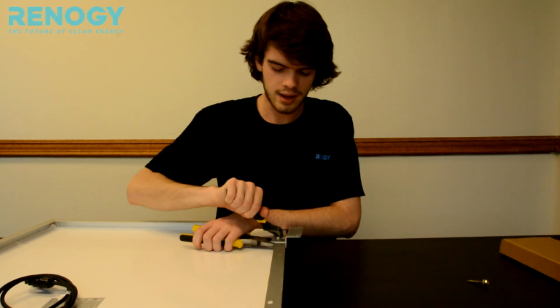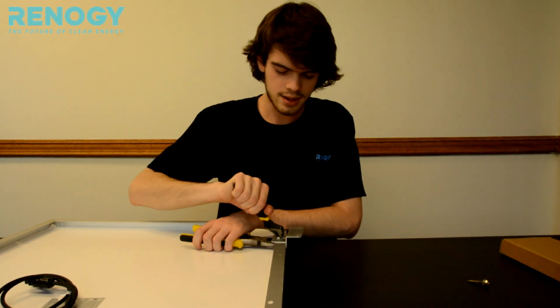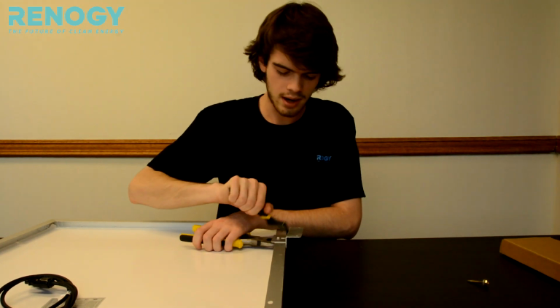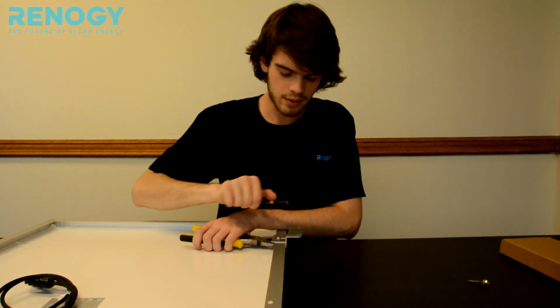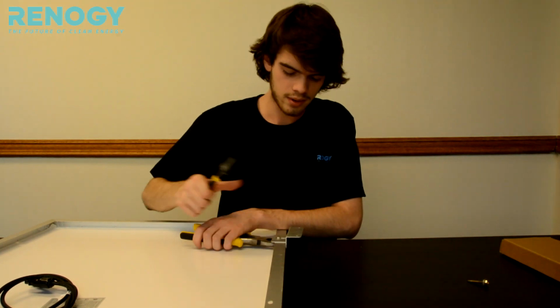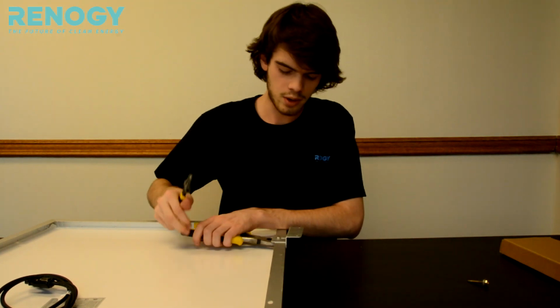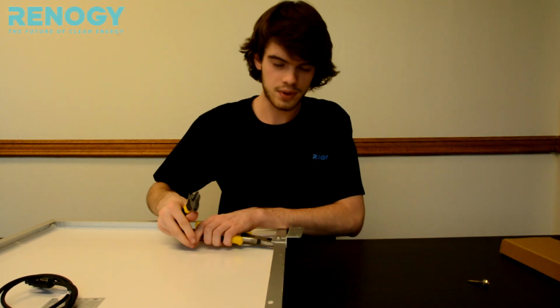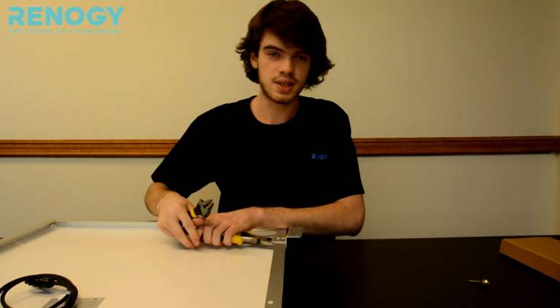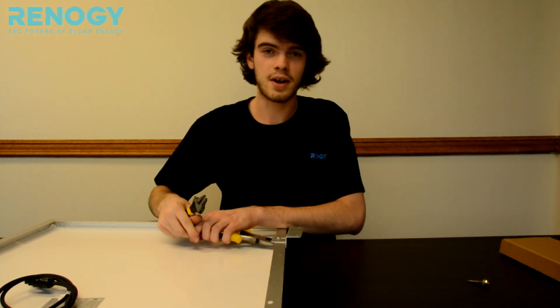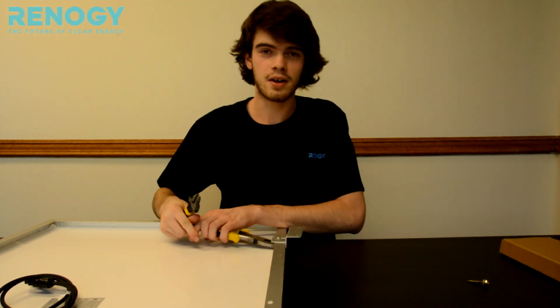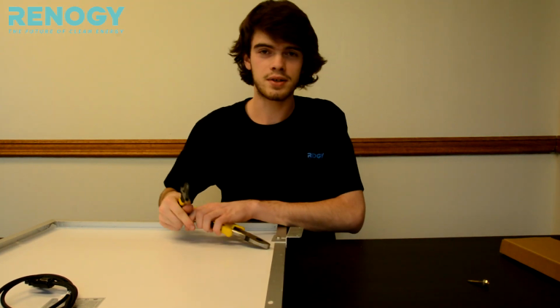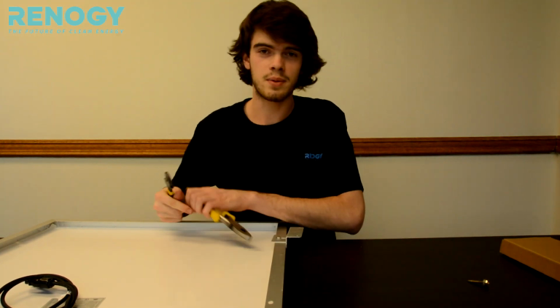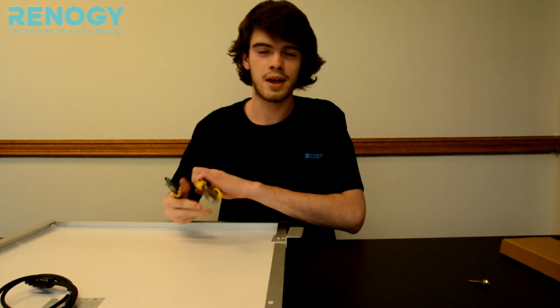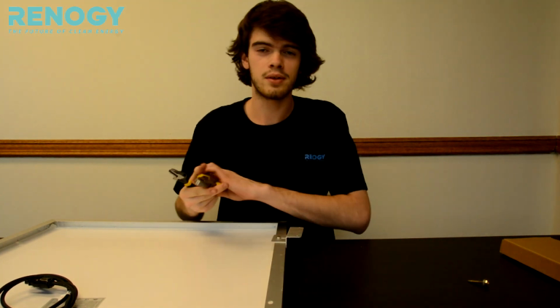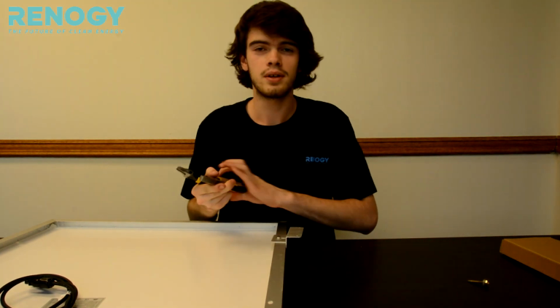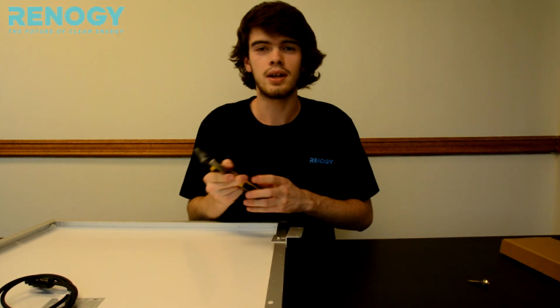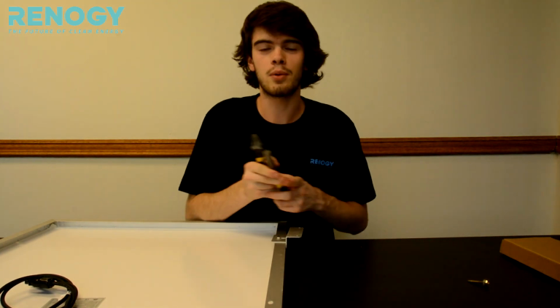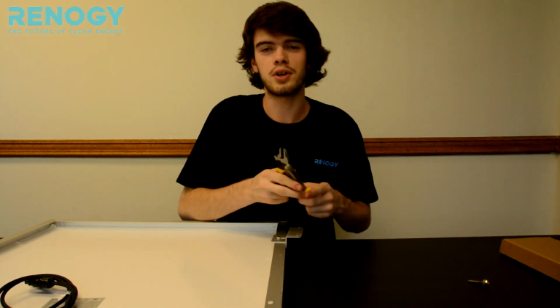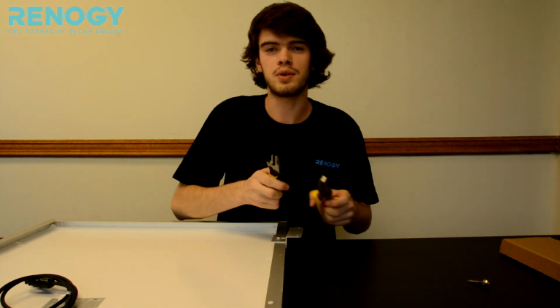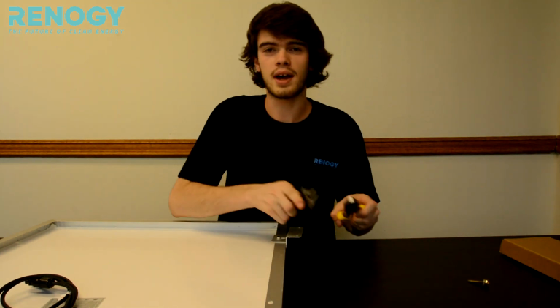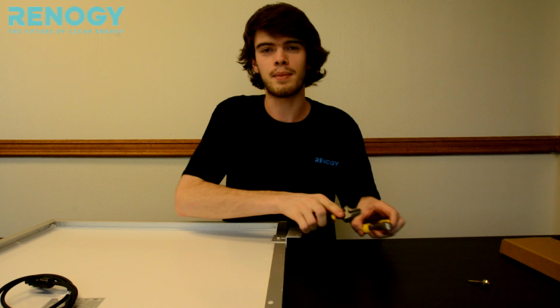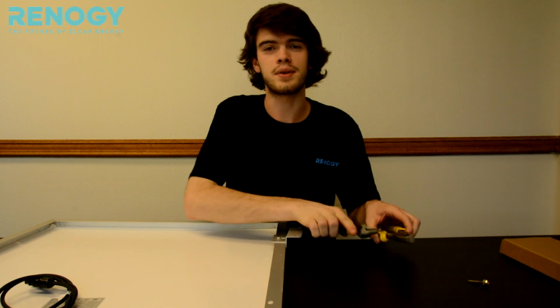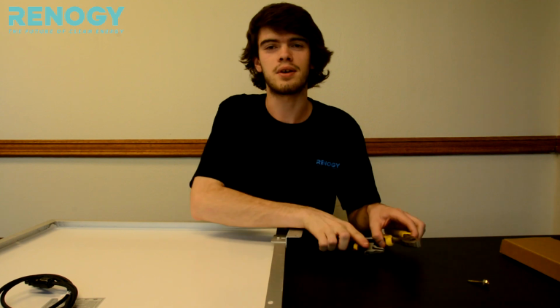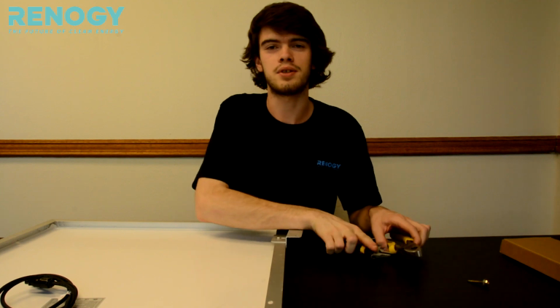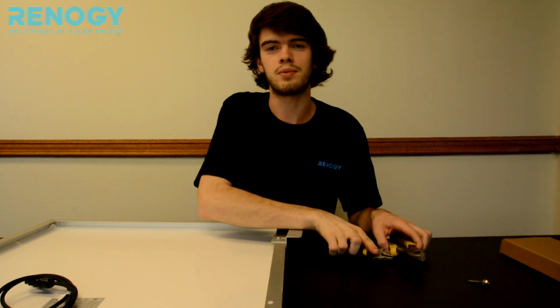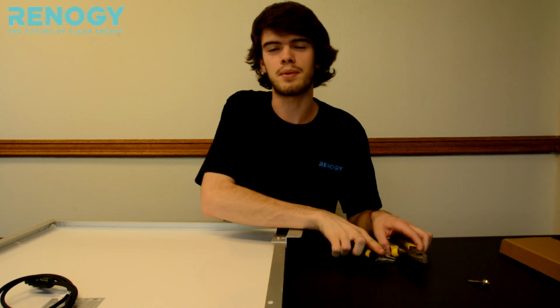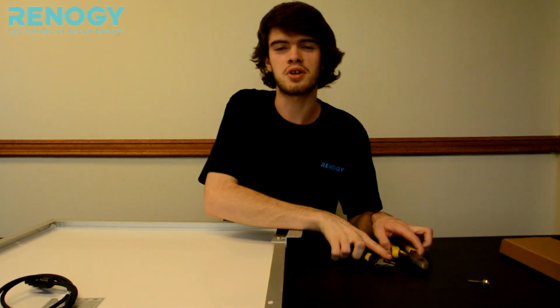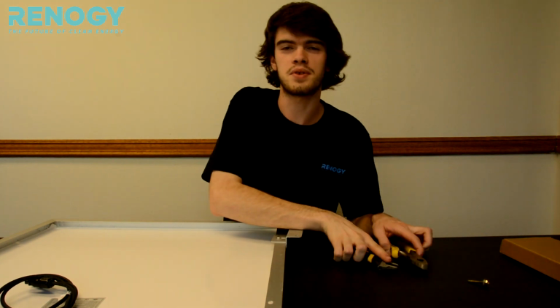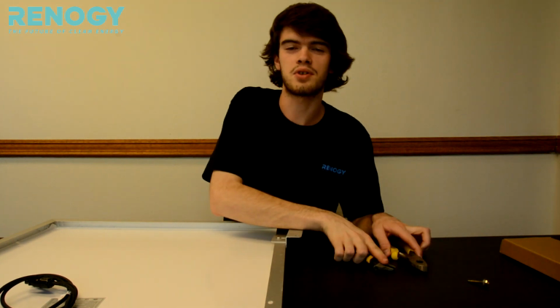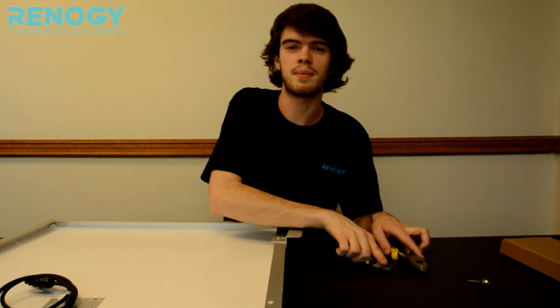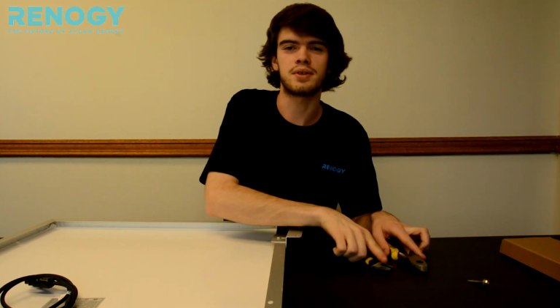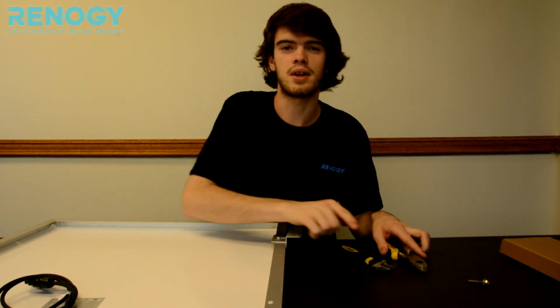And that's how you put the Z bracket onto the panel. Now we're going to show you how to mount it onto whatever surface you're trying to mount on.